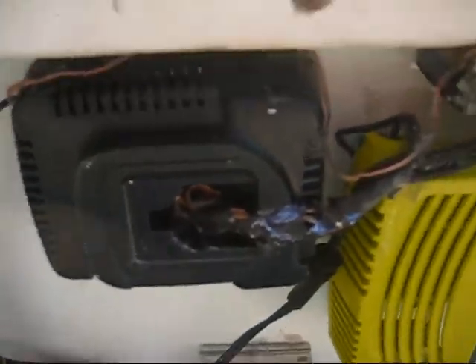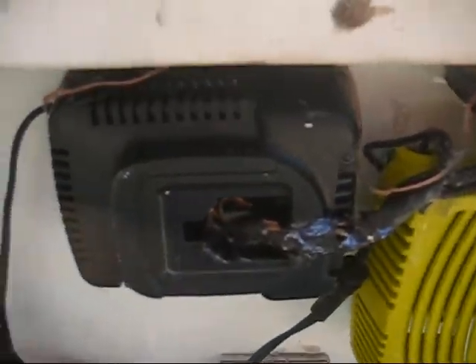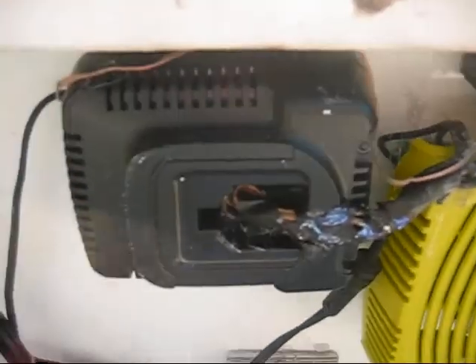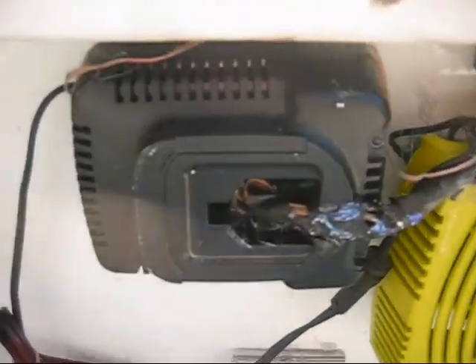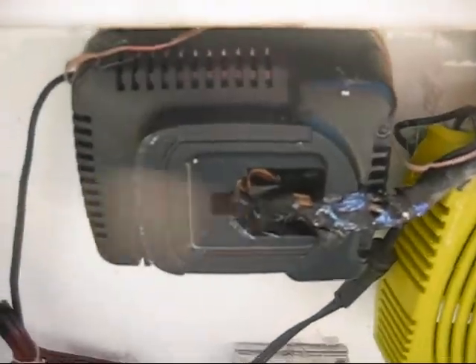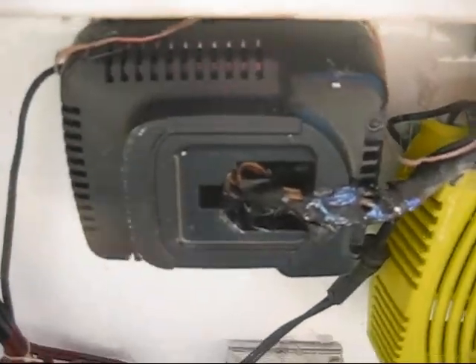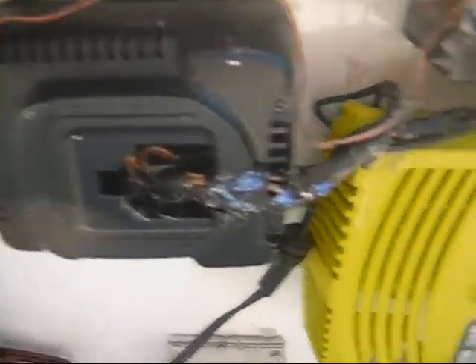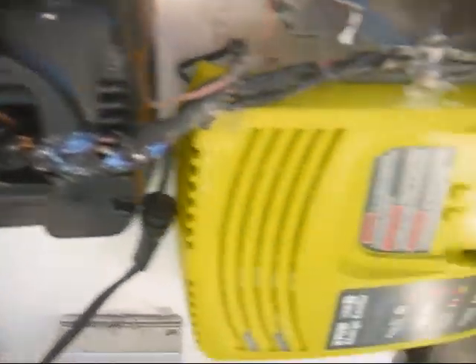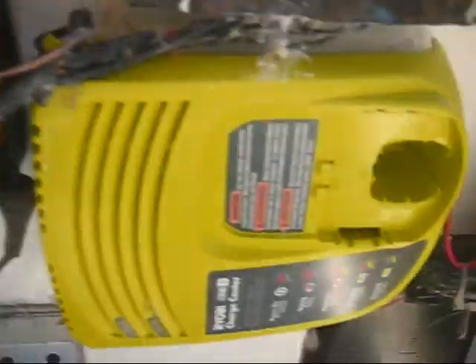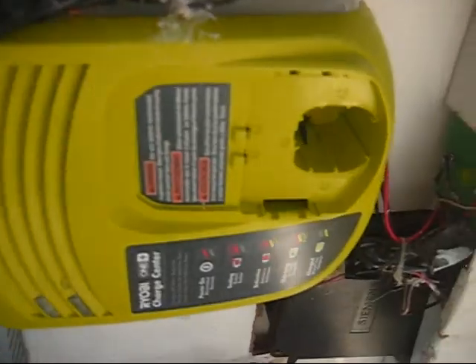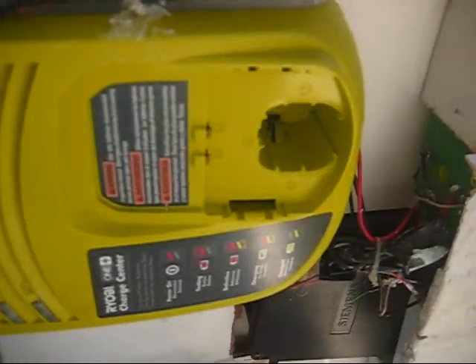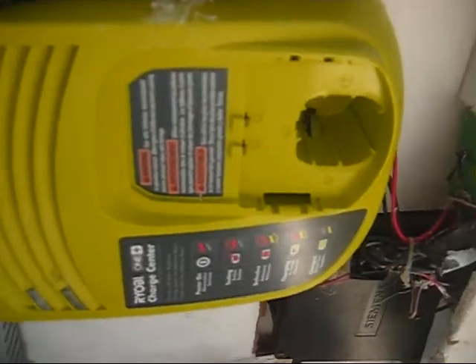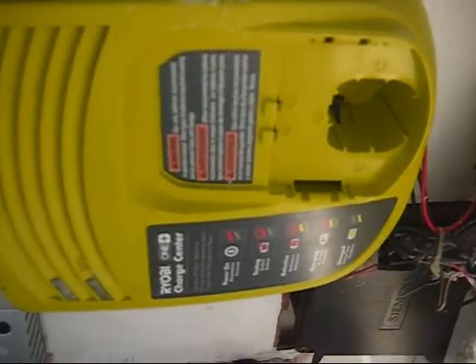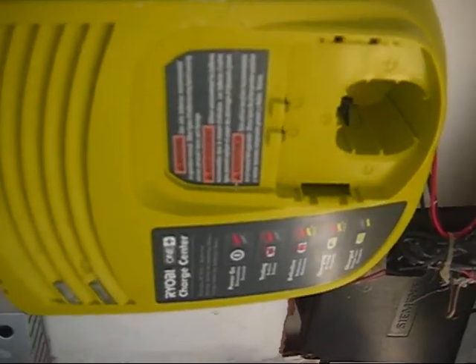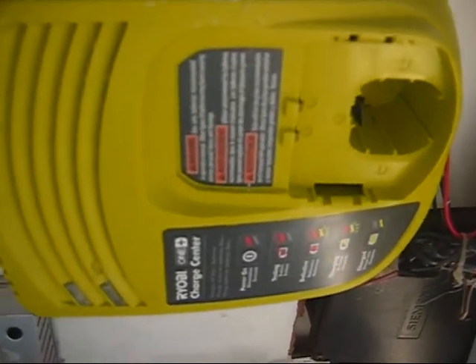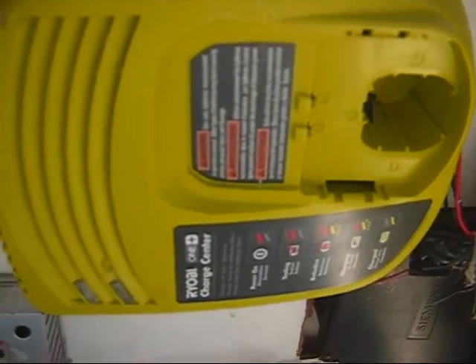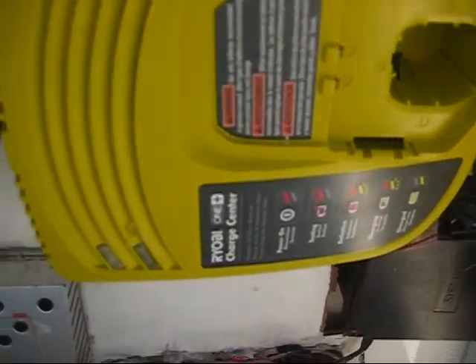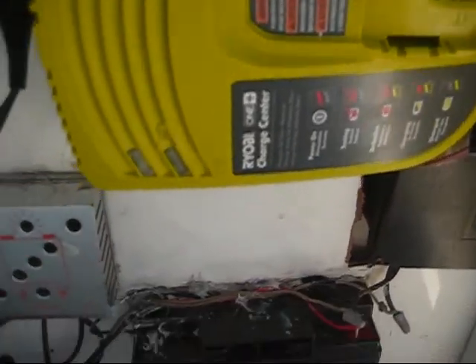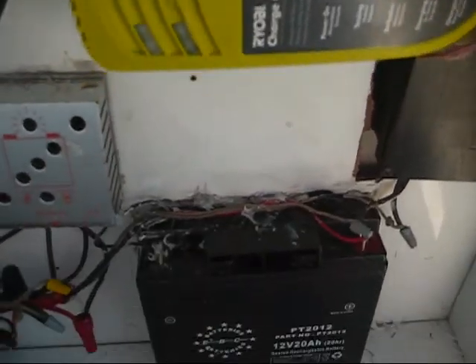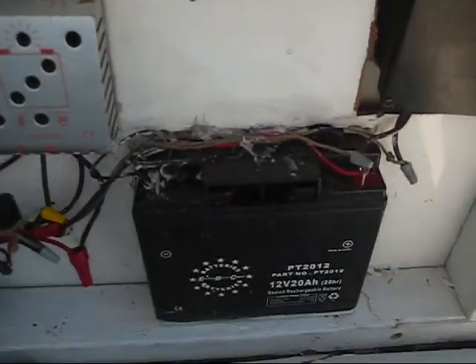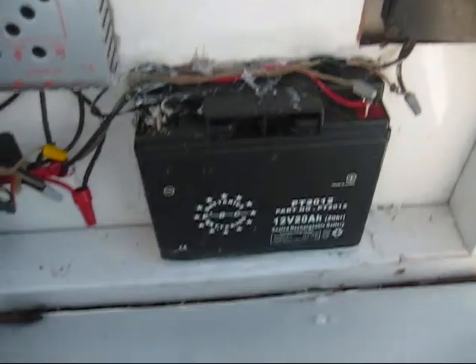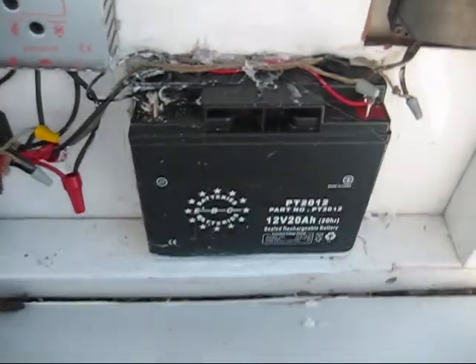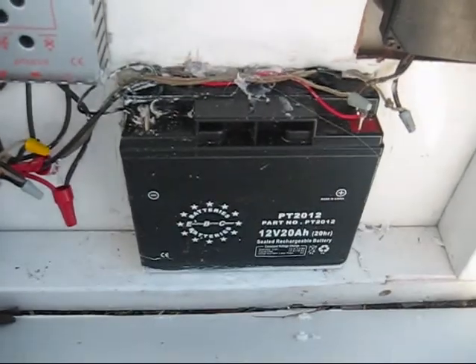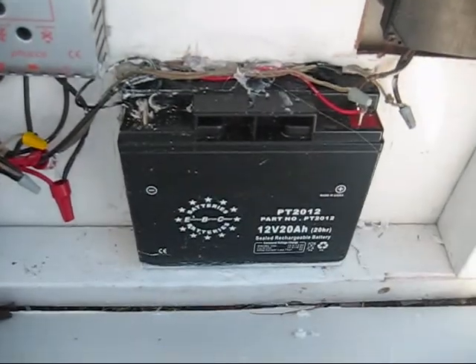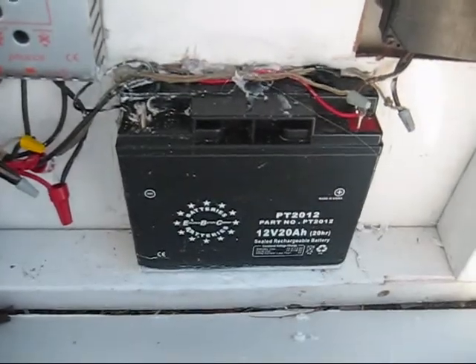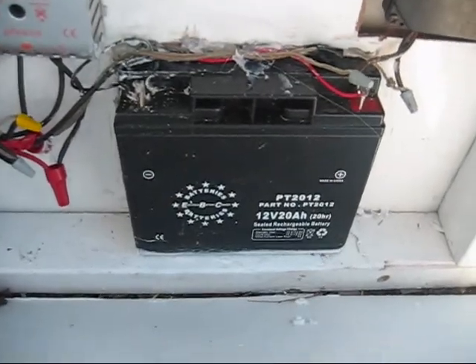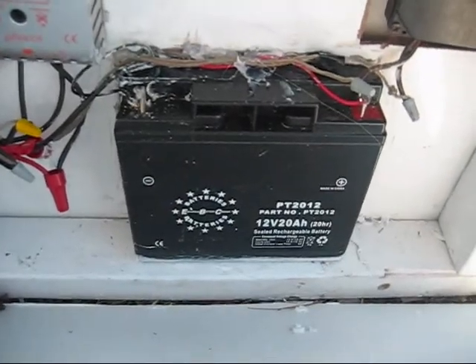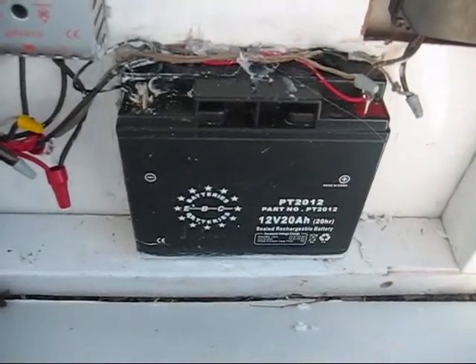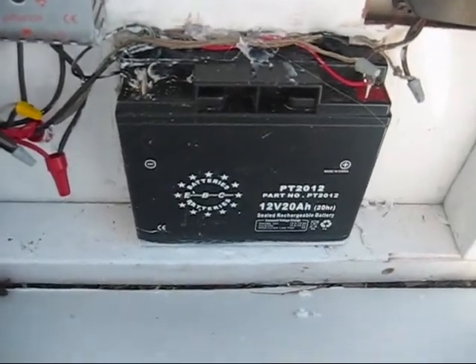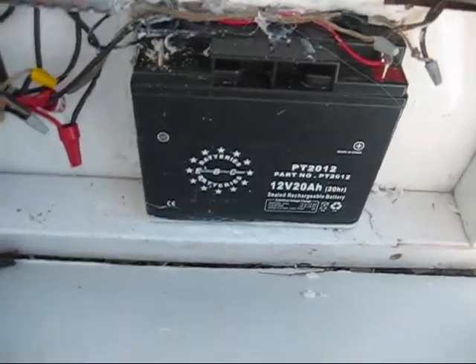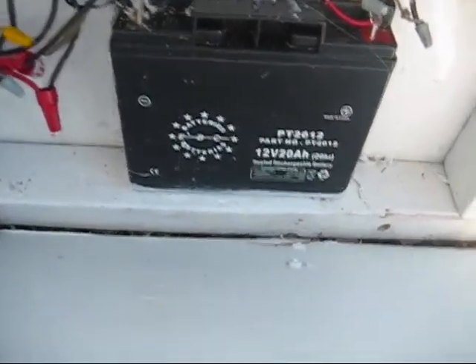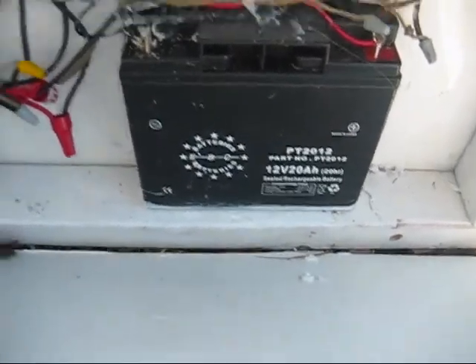DeWalt charger, Ryobi charger, 20-amp hour battery.